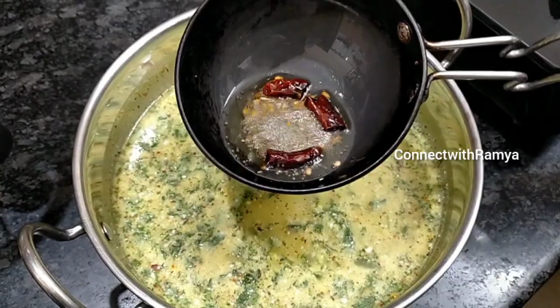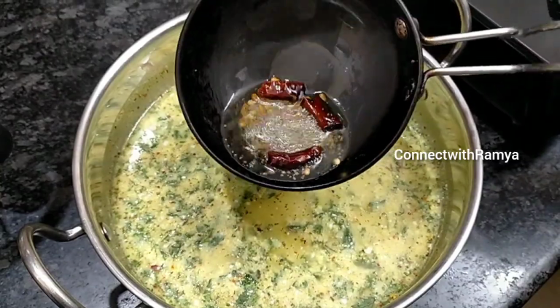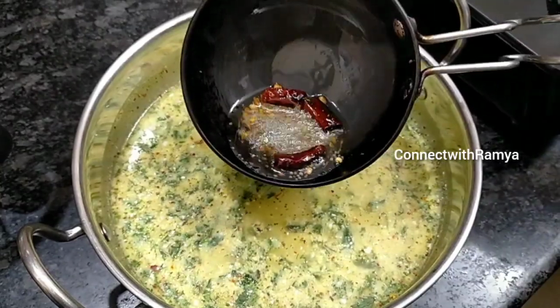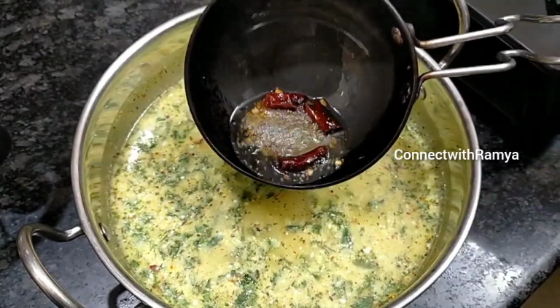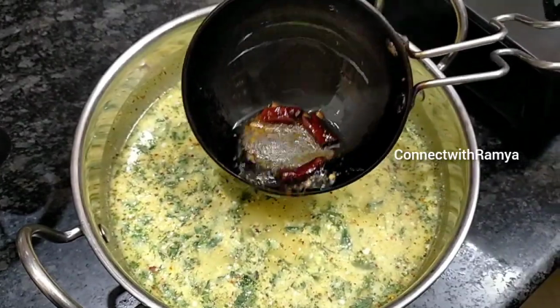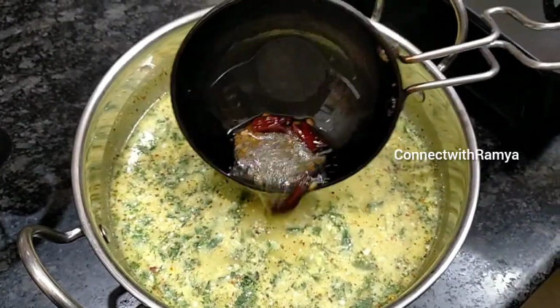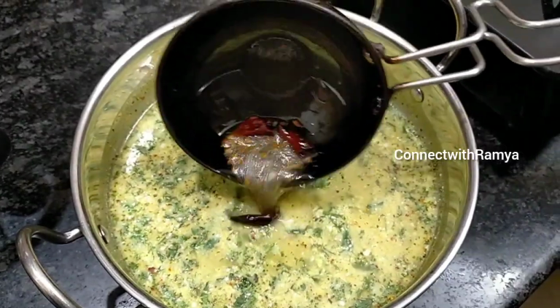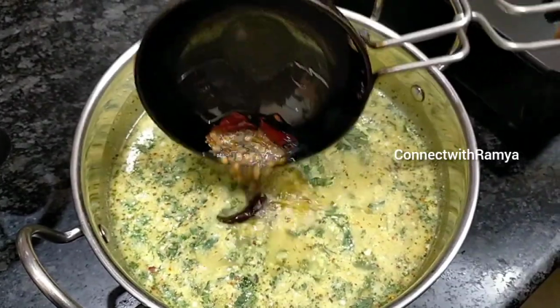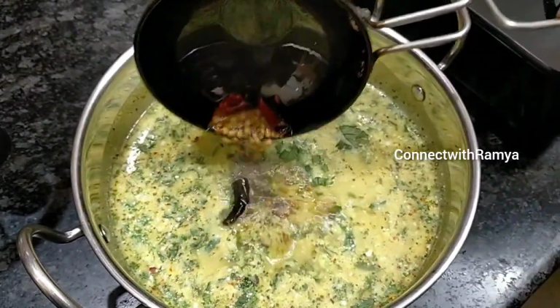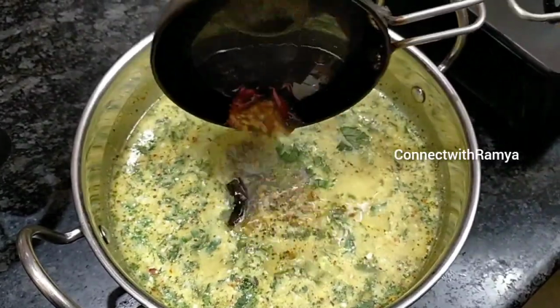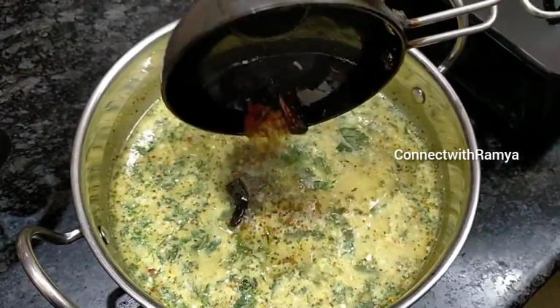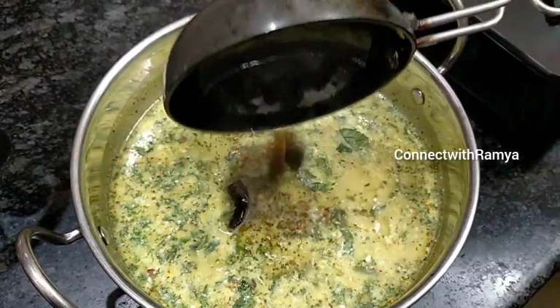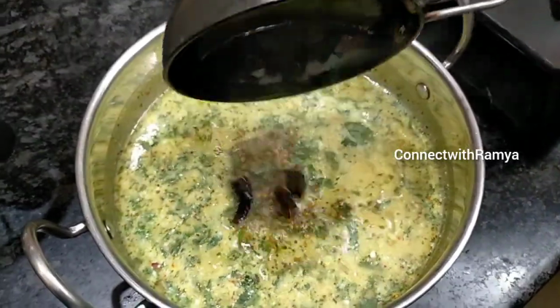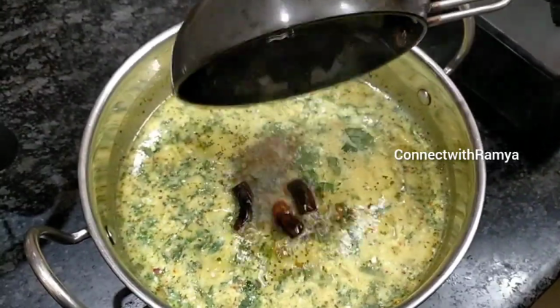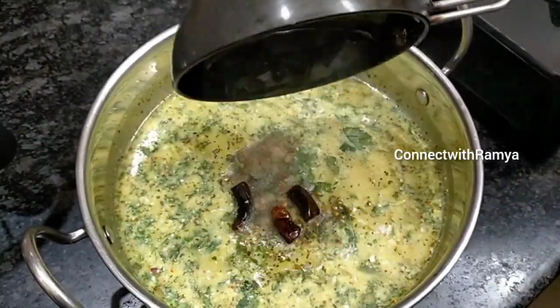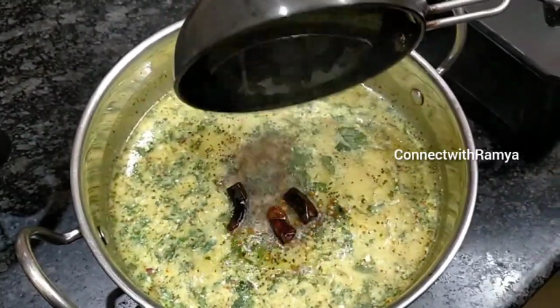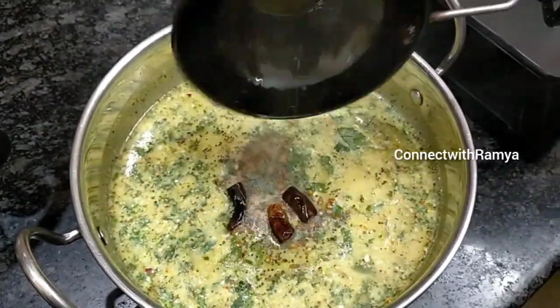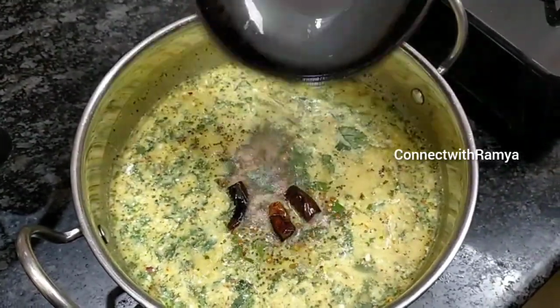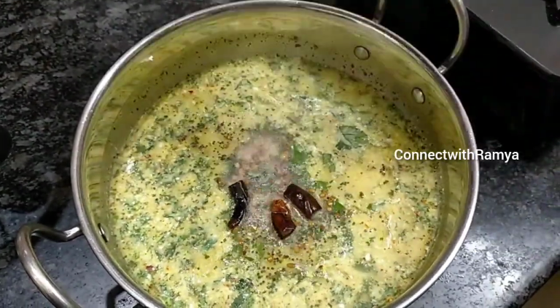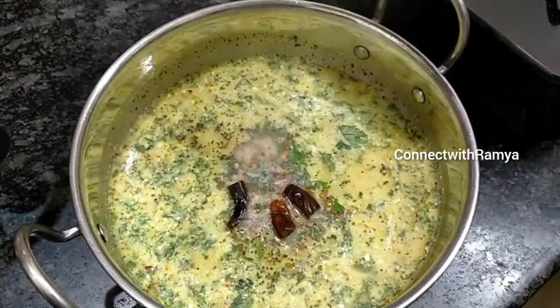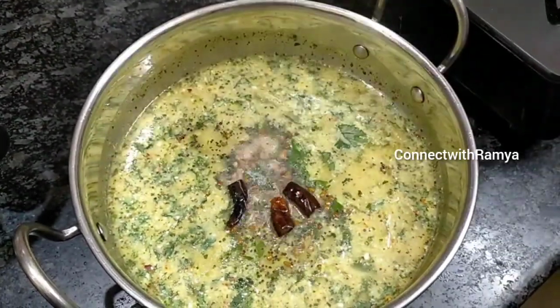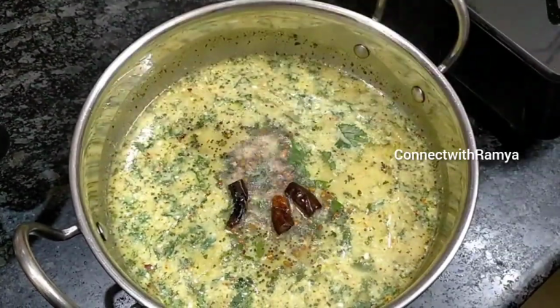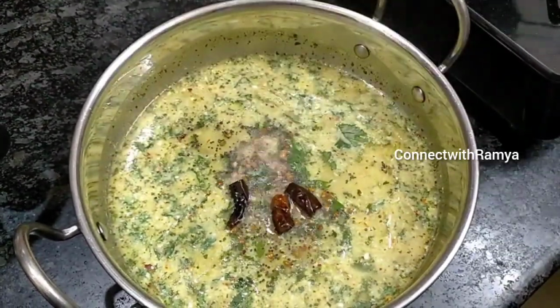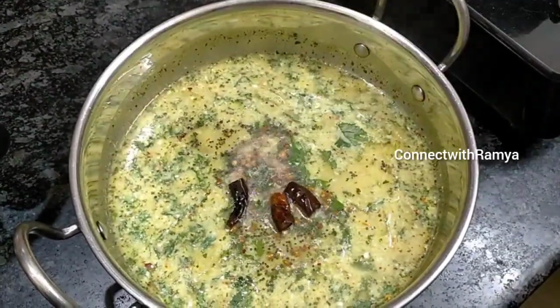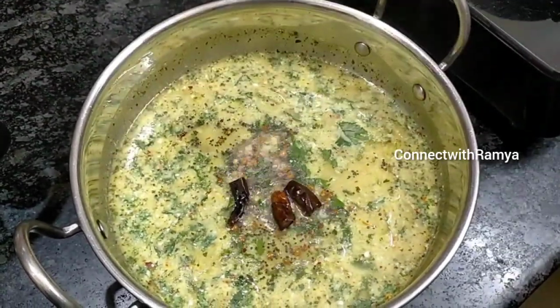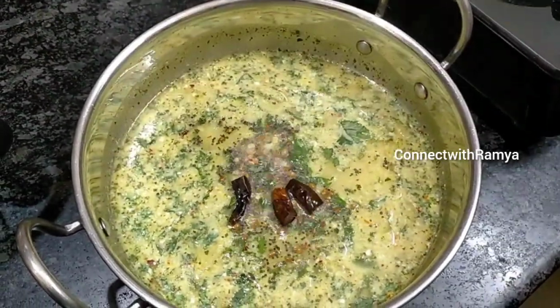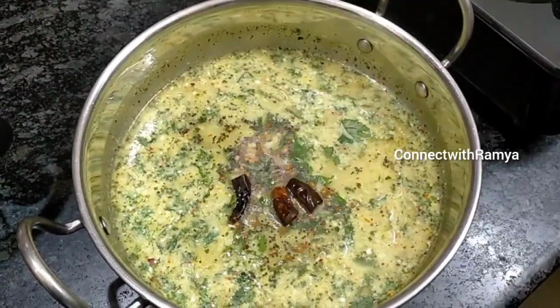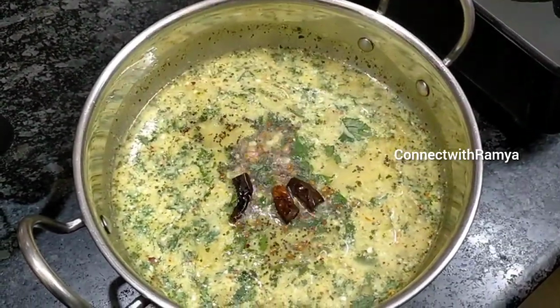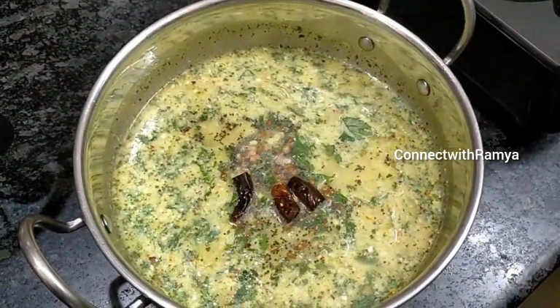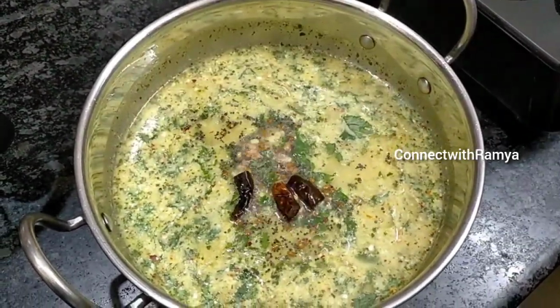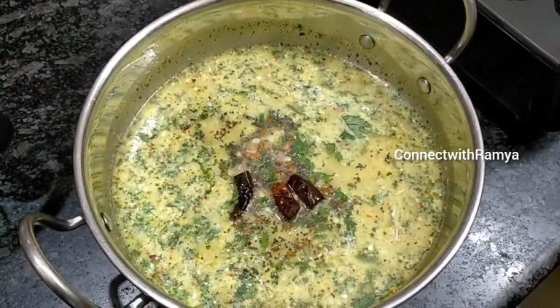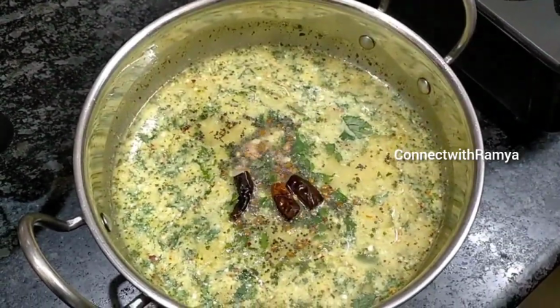Hi Viewers! Welcome to our Channel! Today, we will talk about NRCB recipe.